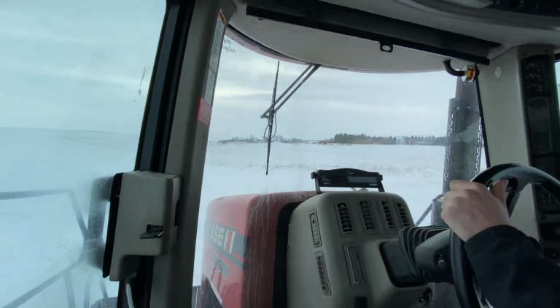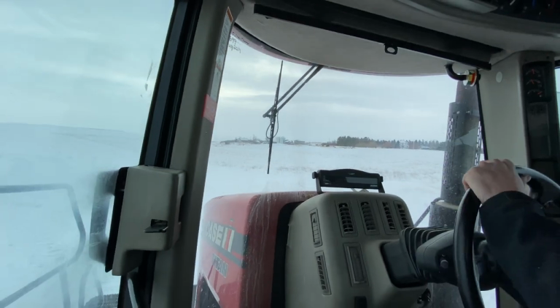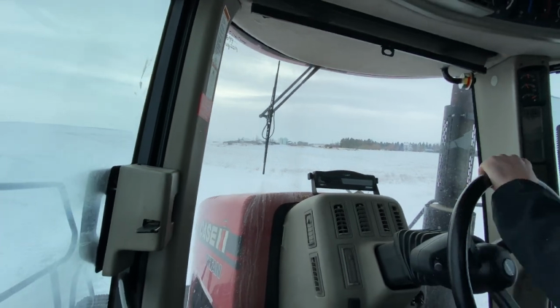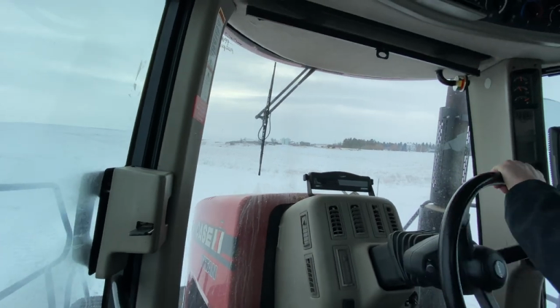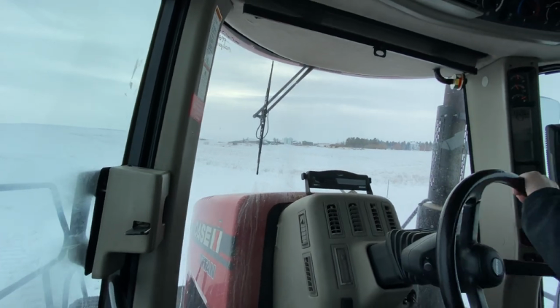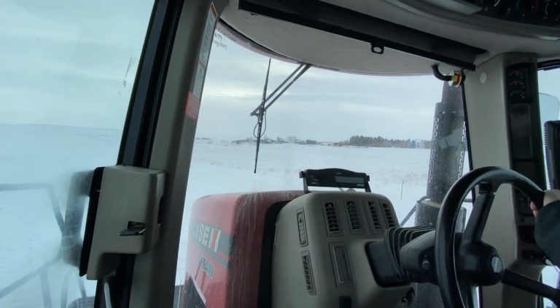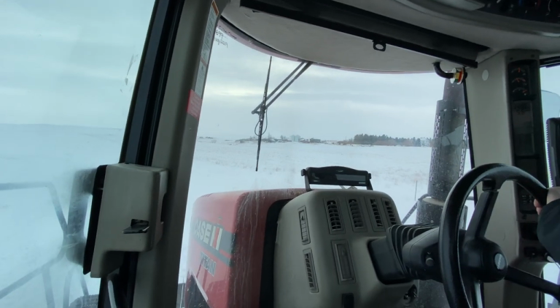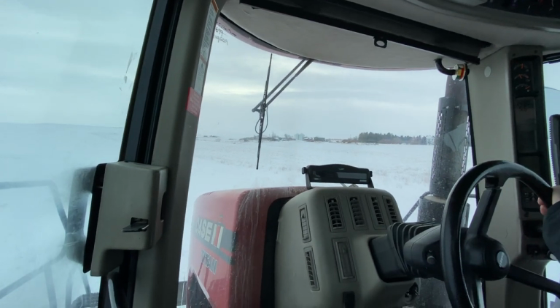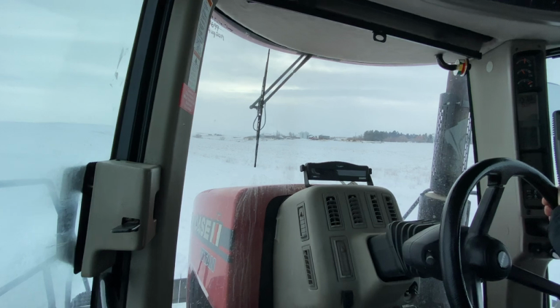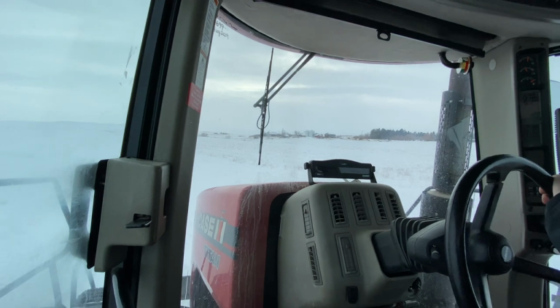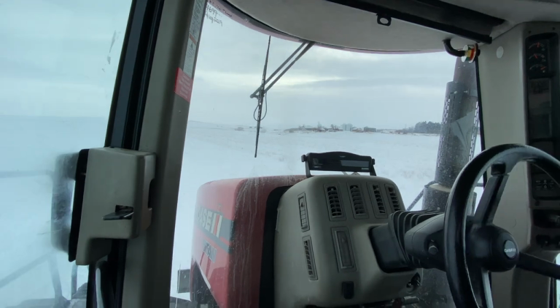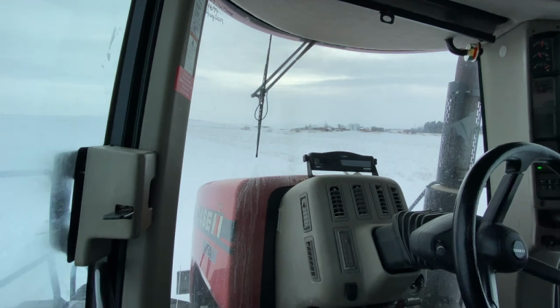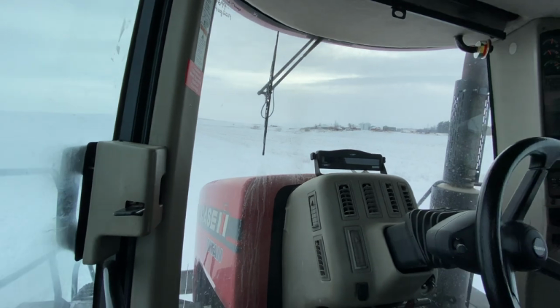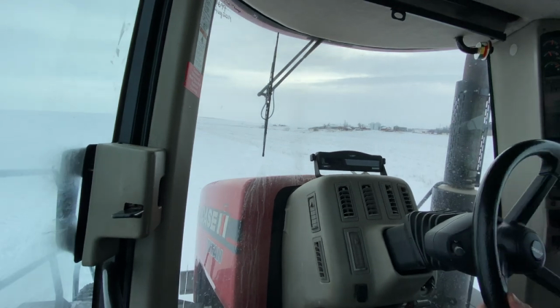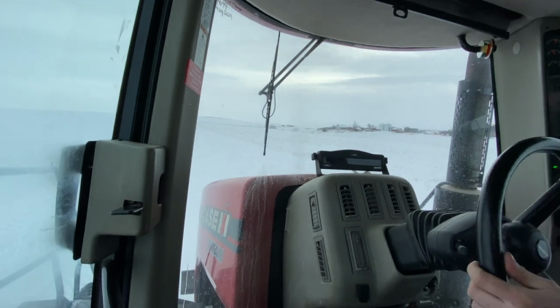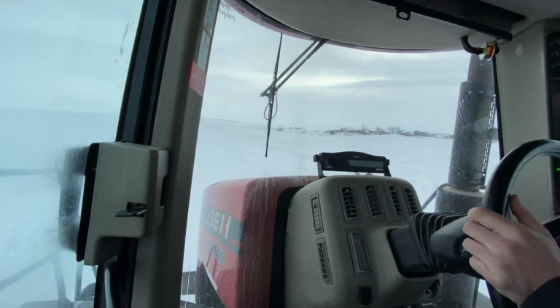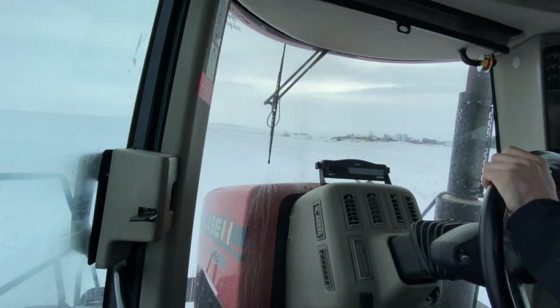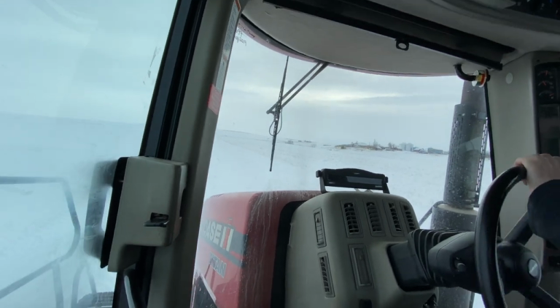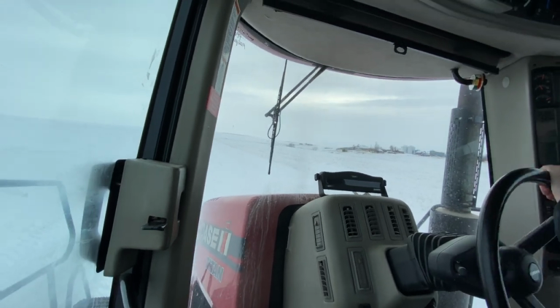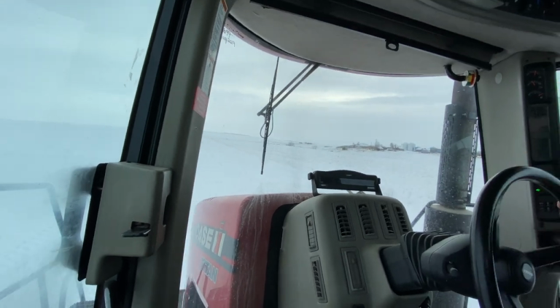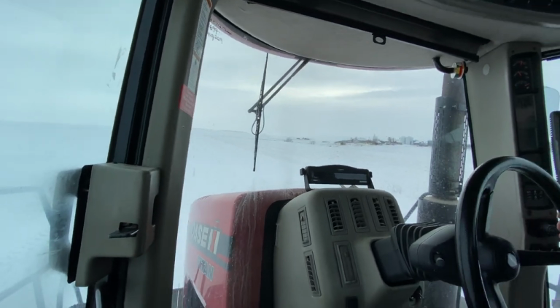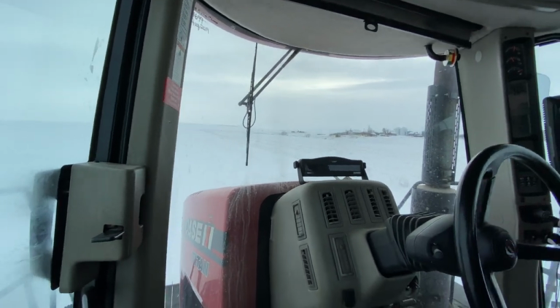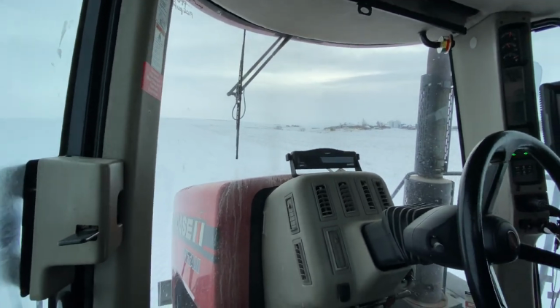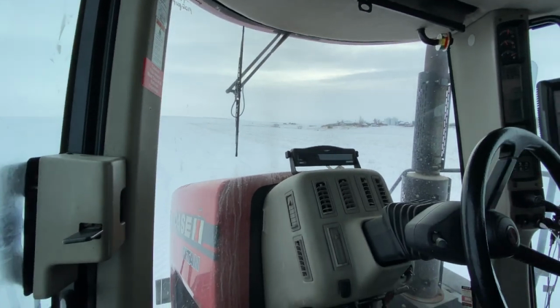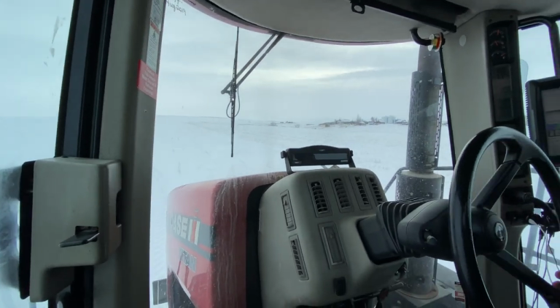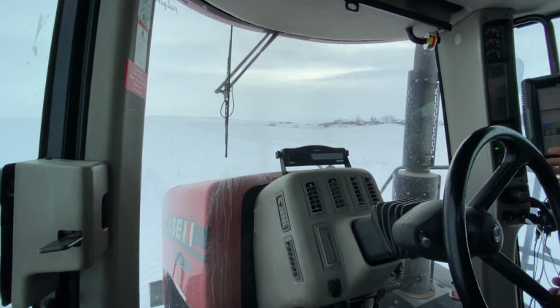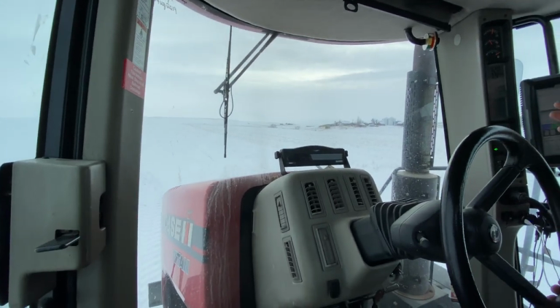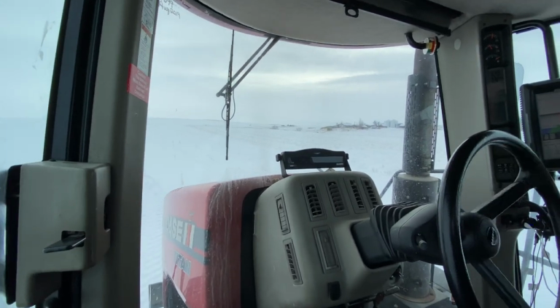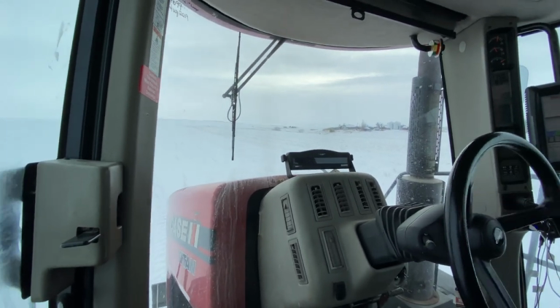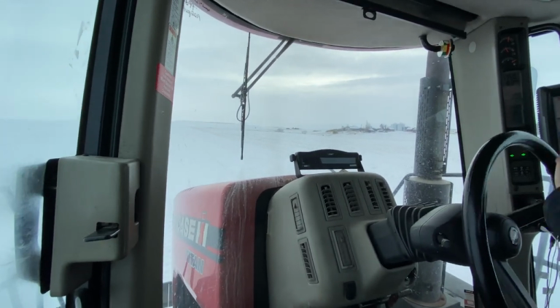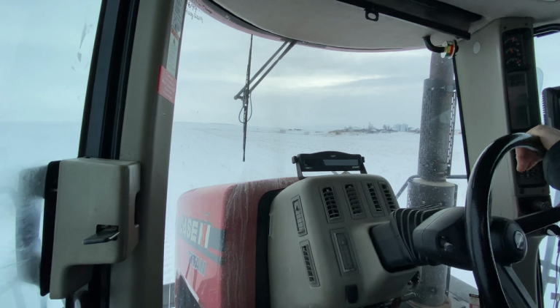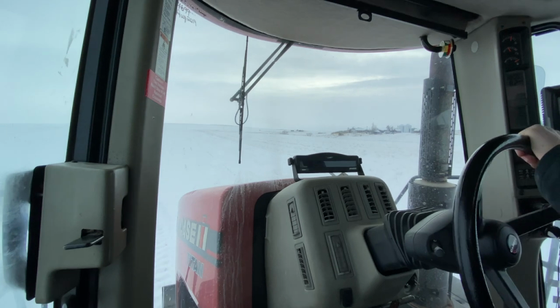Now we're going to do some end passes here. I'd say that's the worst part of fertilizer spreading - is doing the end passes.